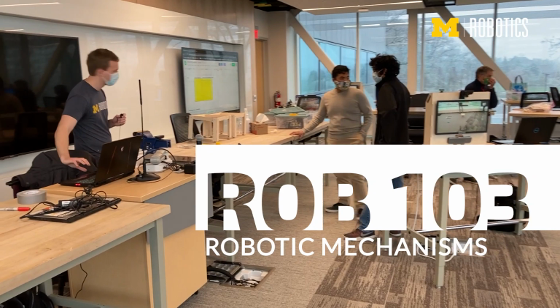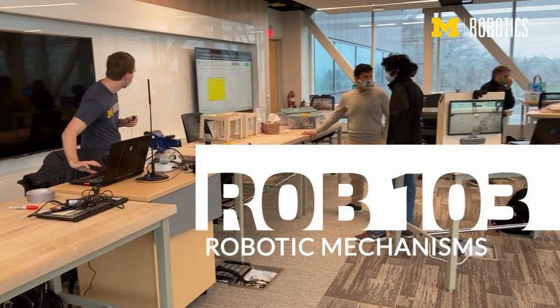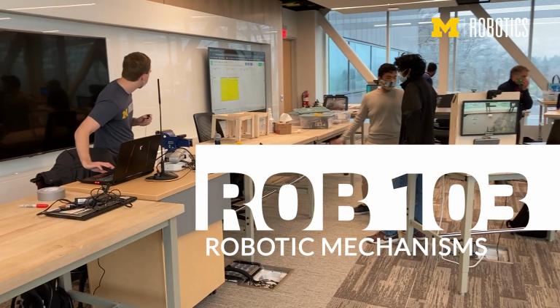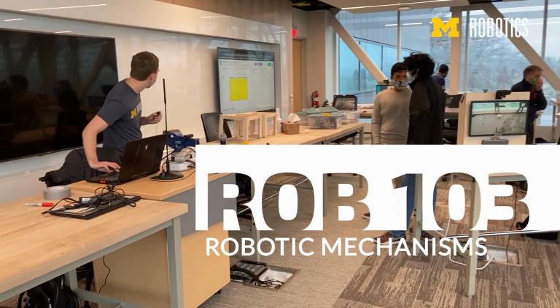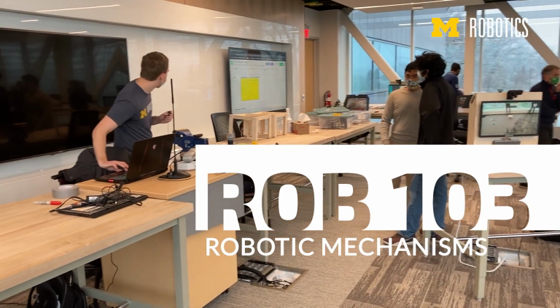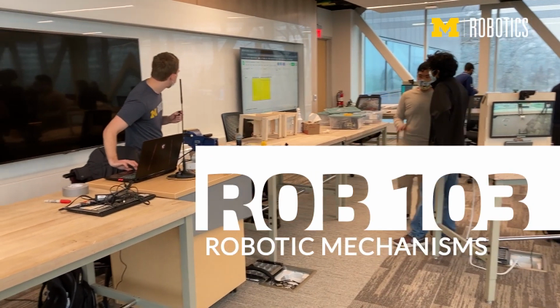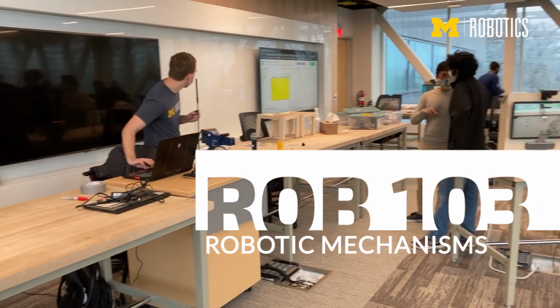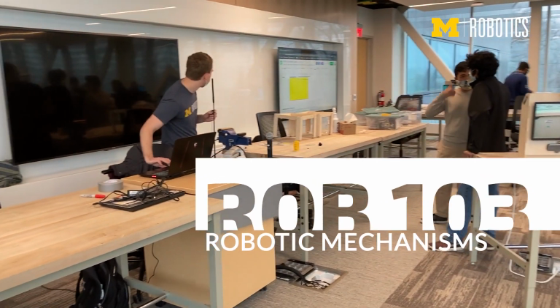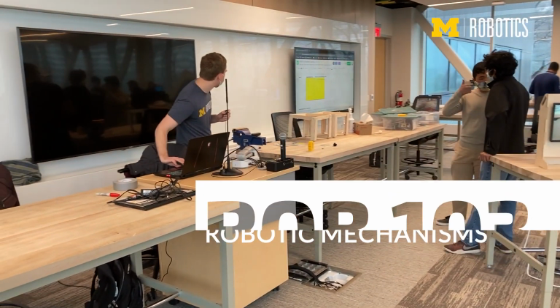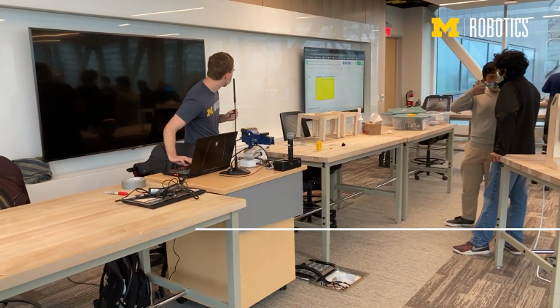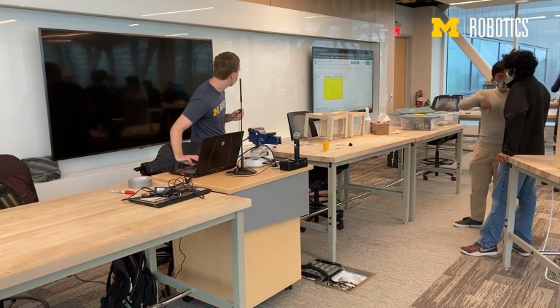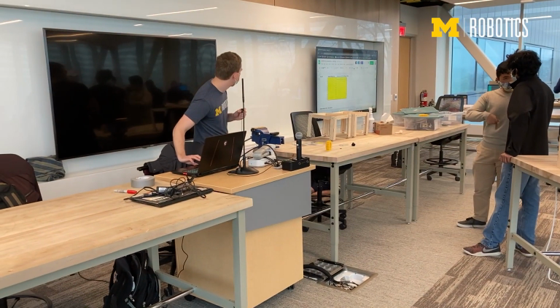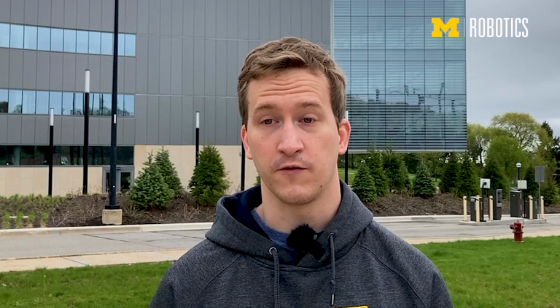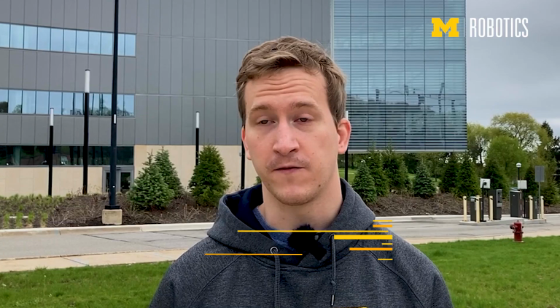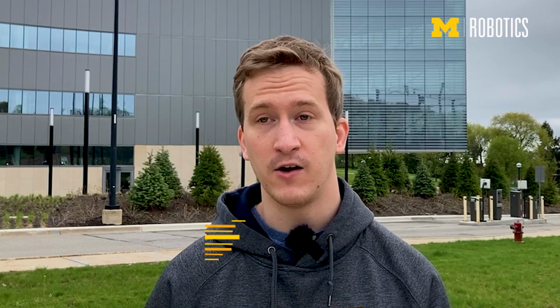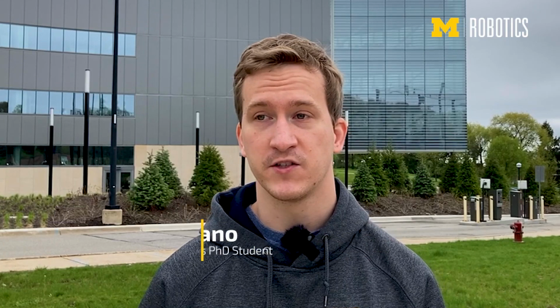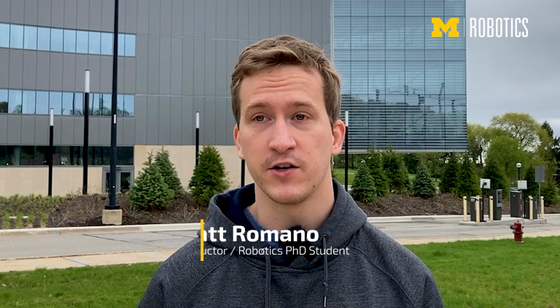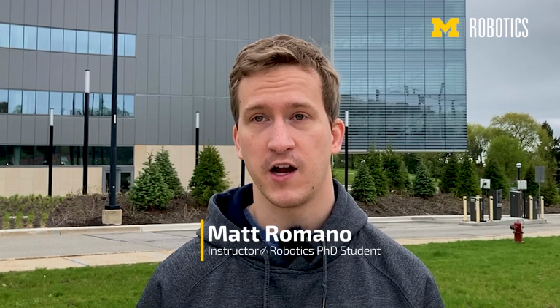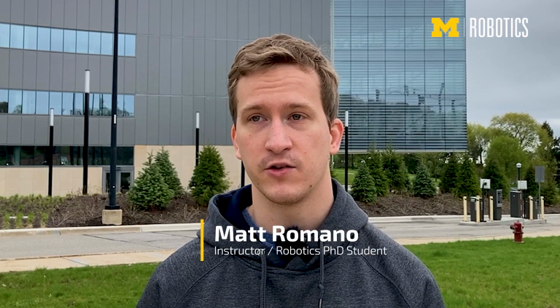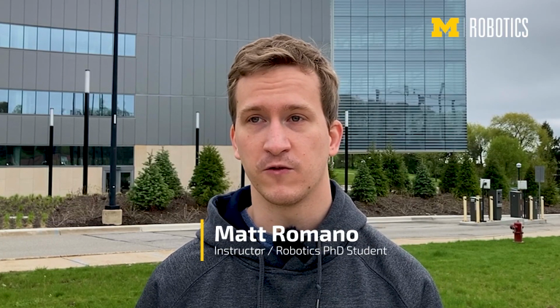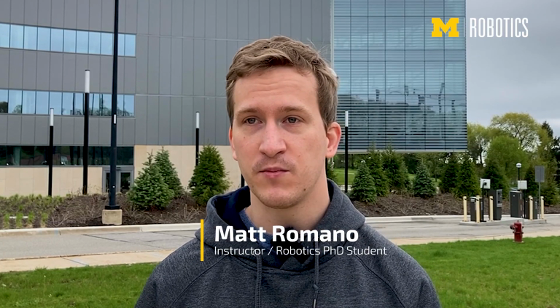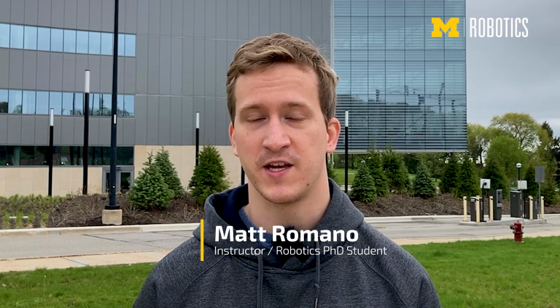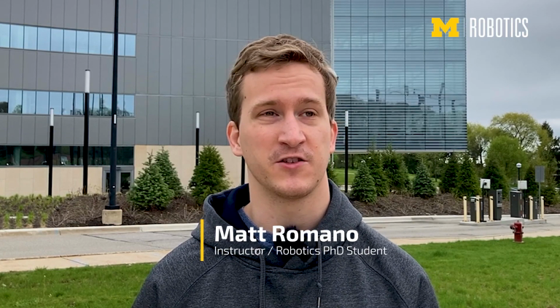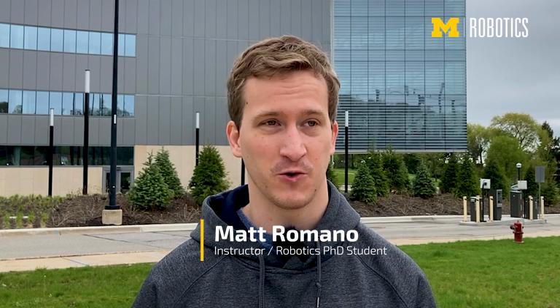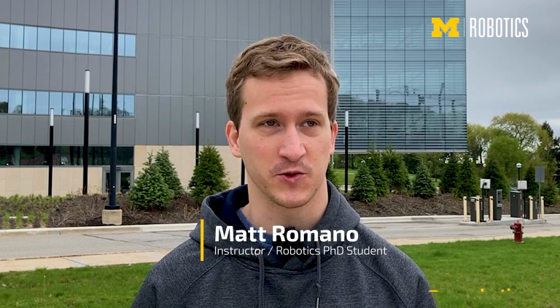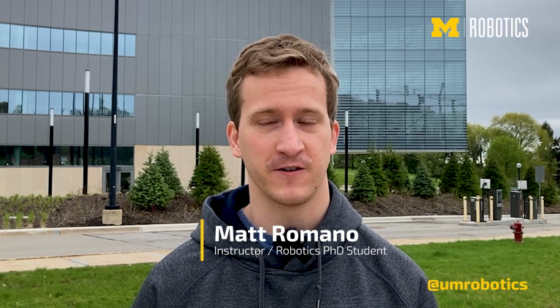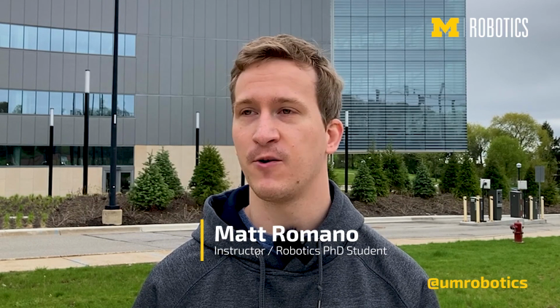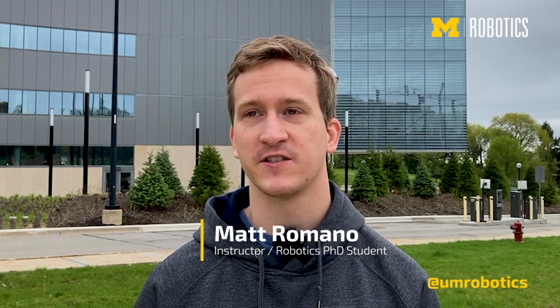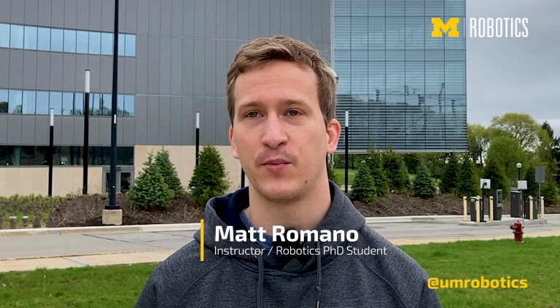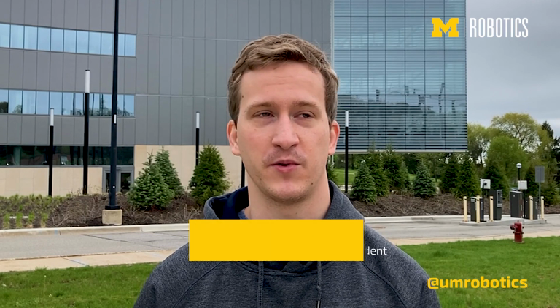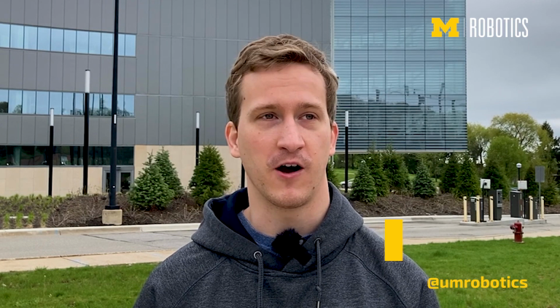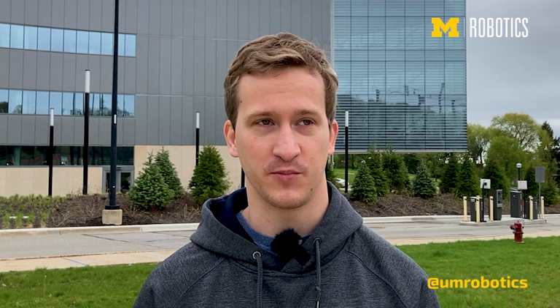ROB 103 is Robotic Mechanisms. If I was an undergrad at U of M and this course was being offered, I would snap it up in a heartbeat.